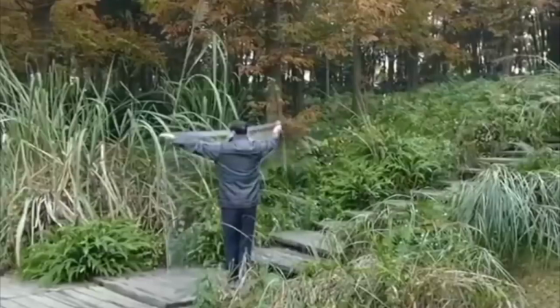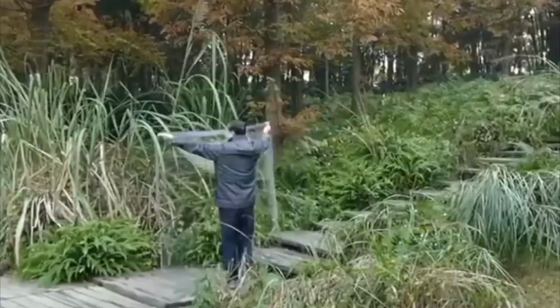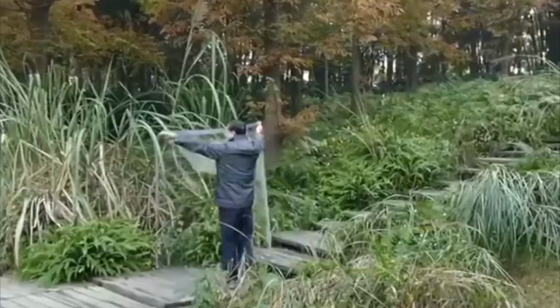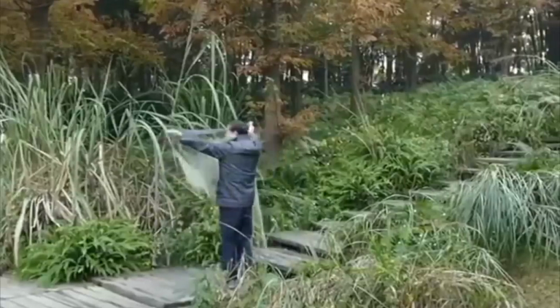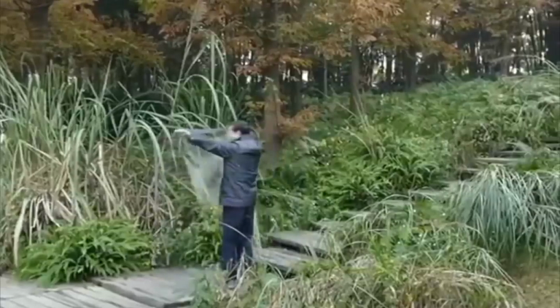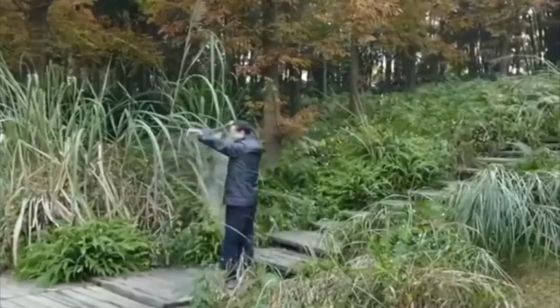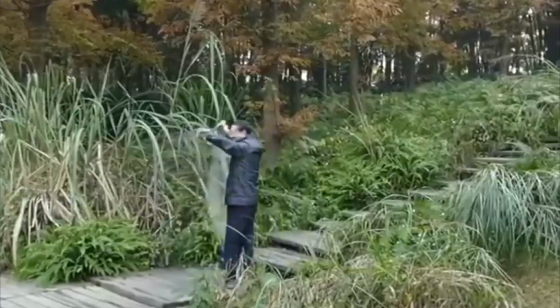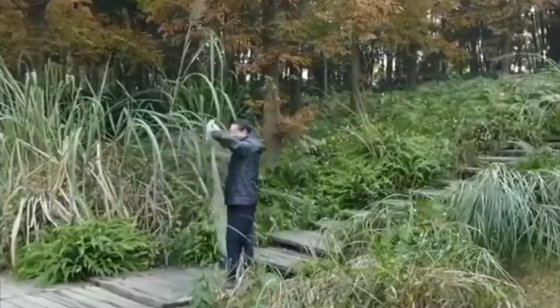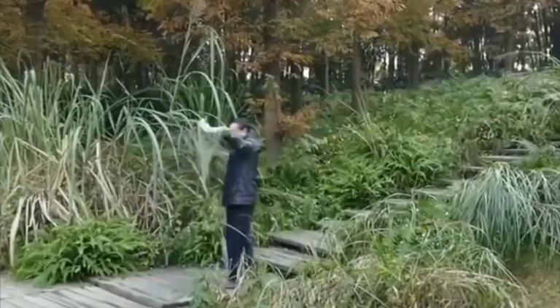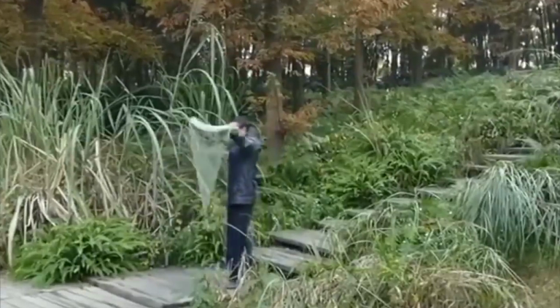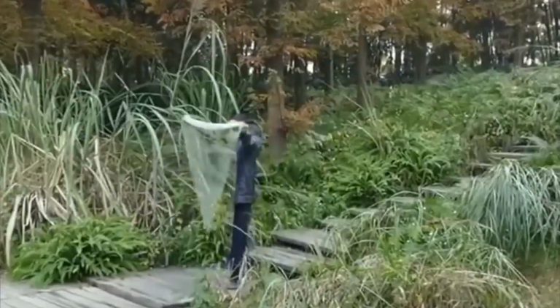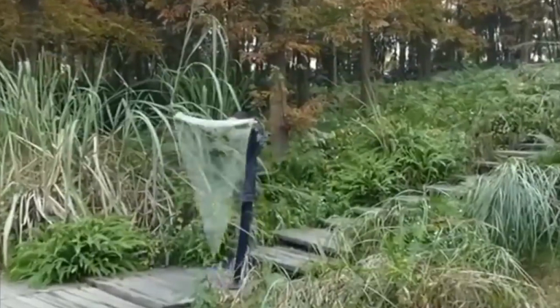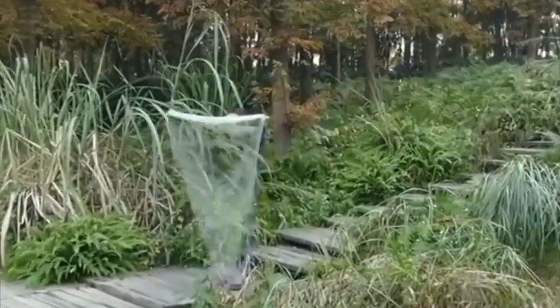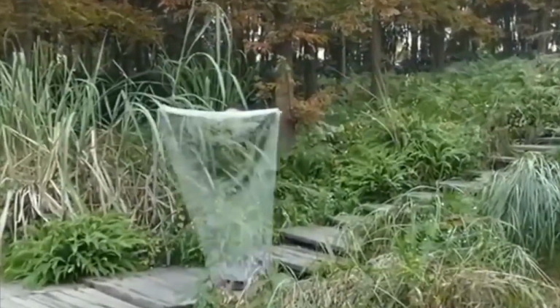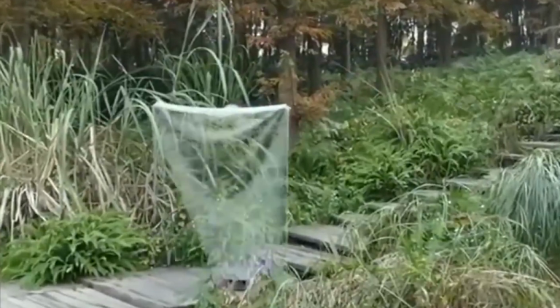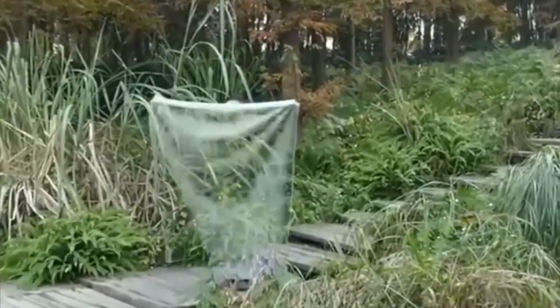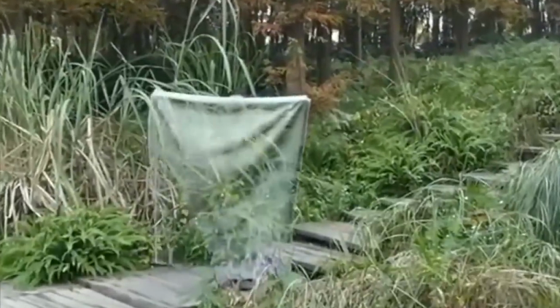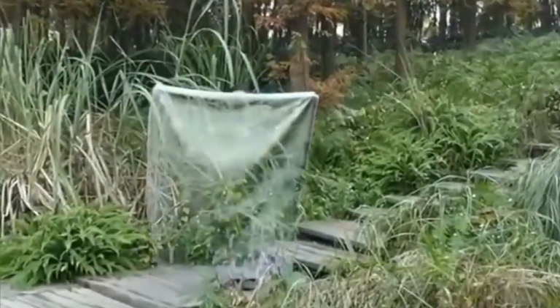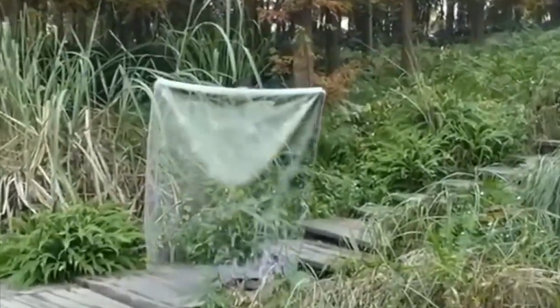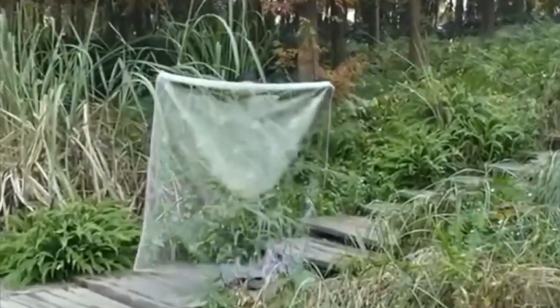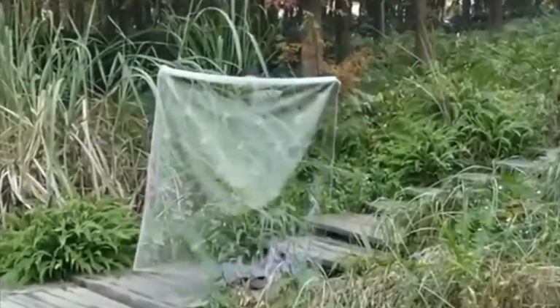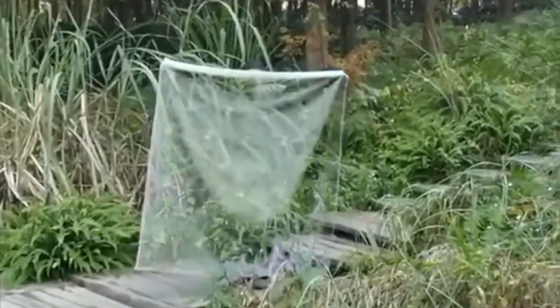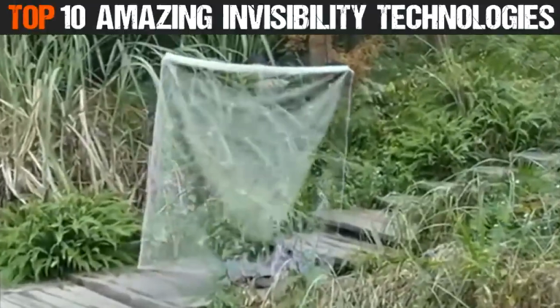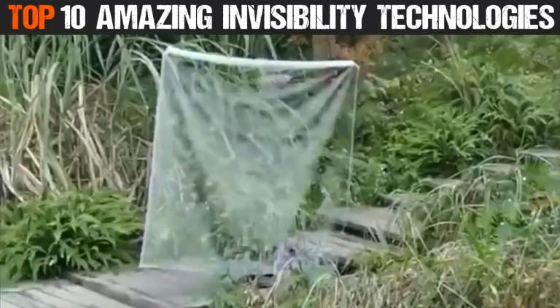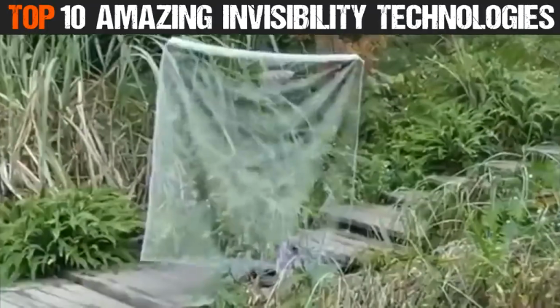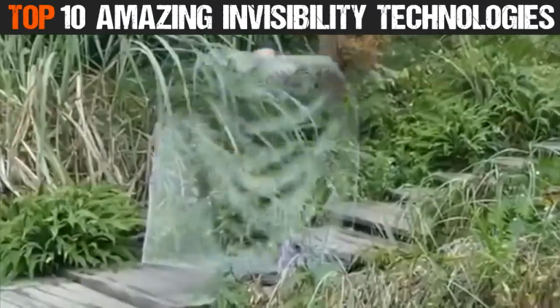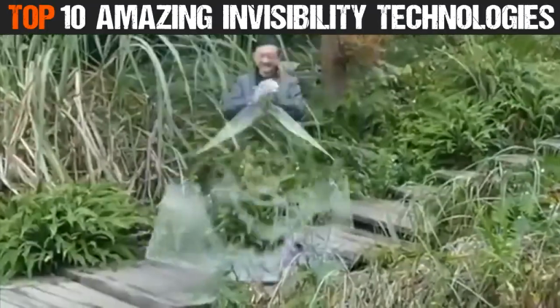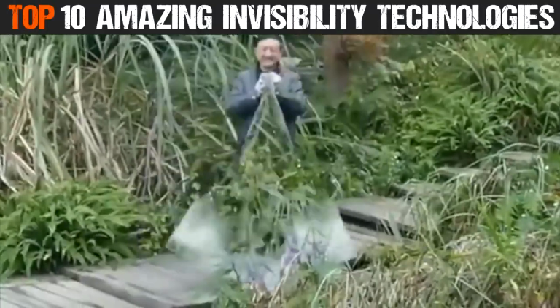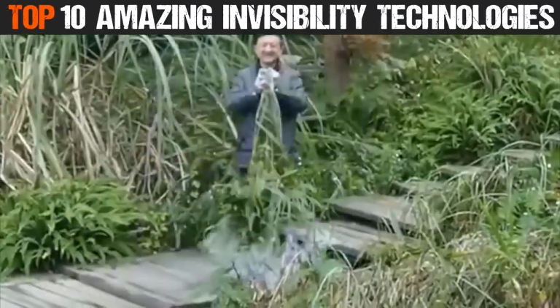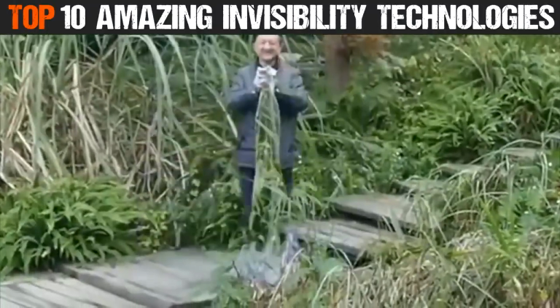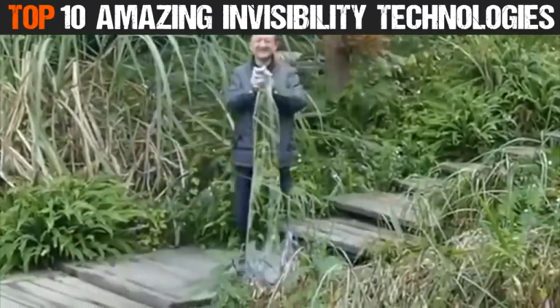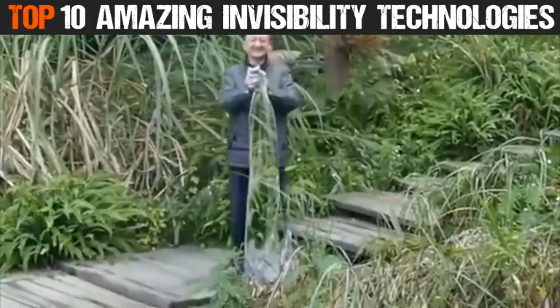Now you see it, now you don't. Here are 10 Amazing Invisibility Technologies.